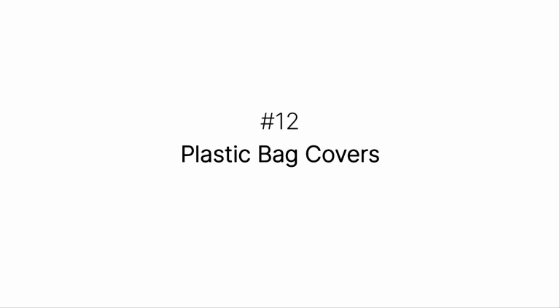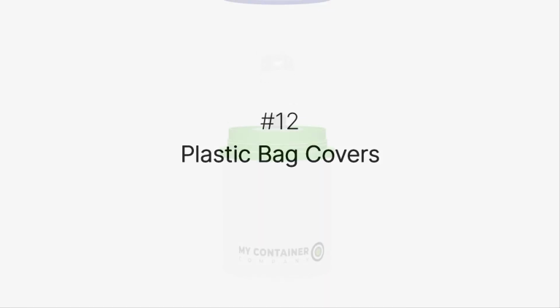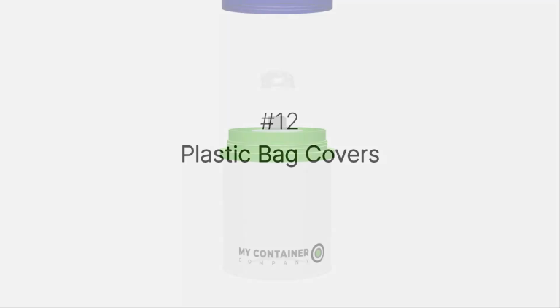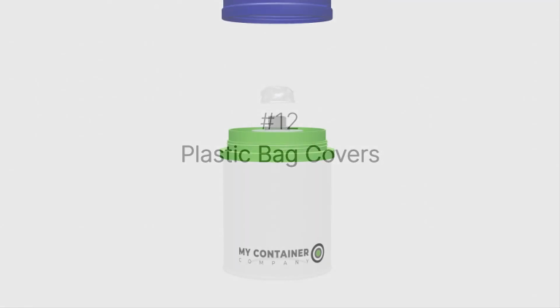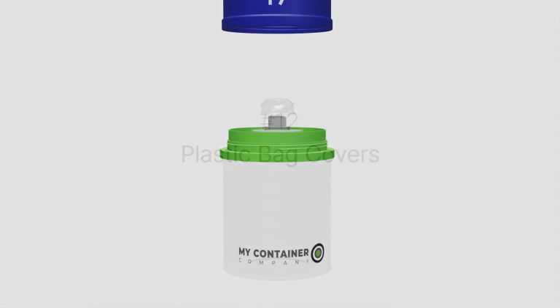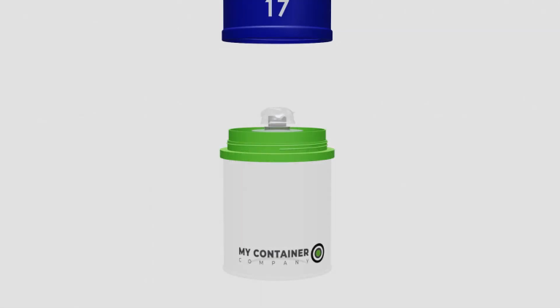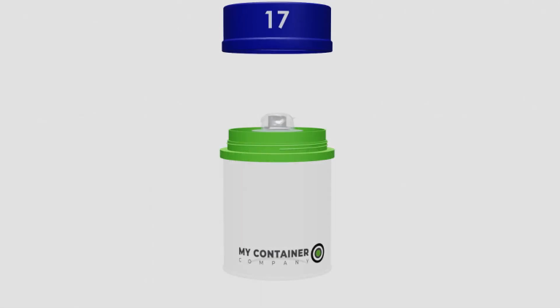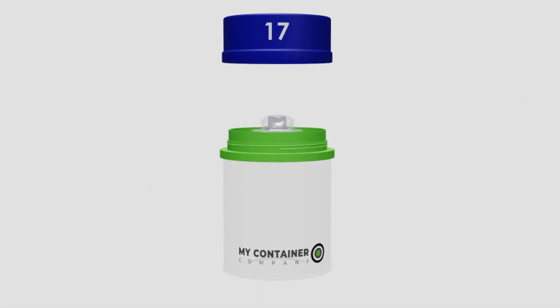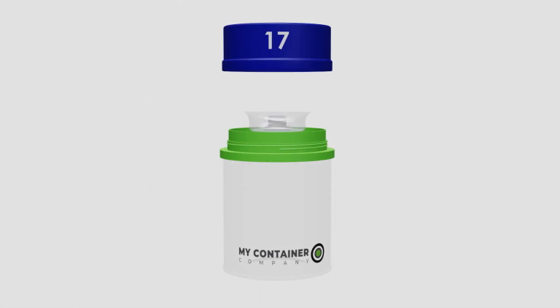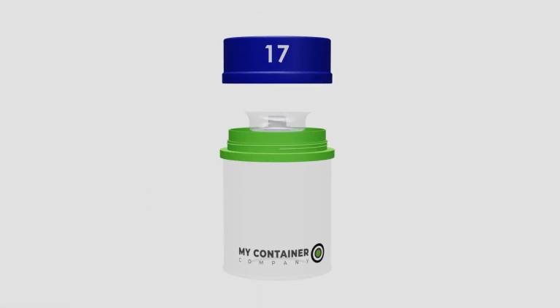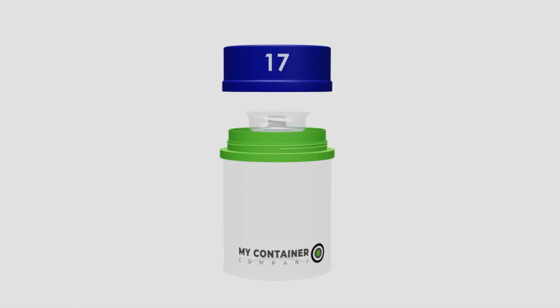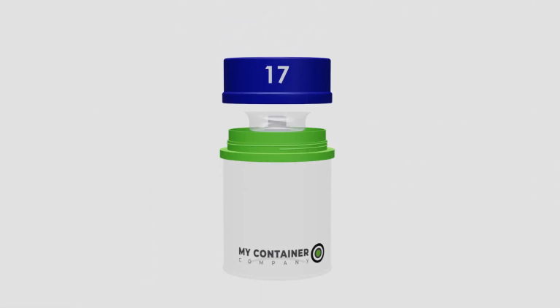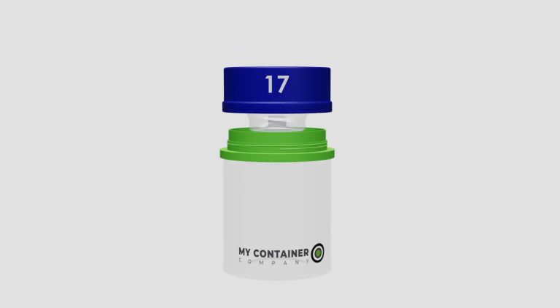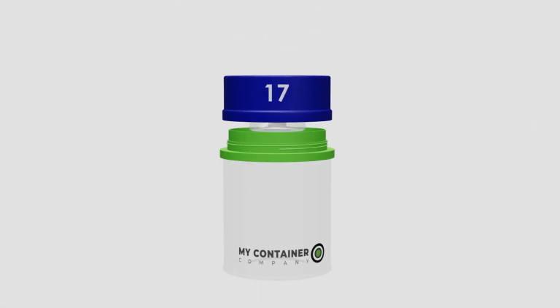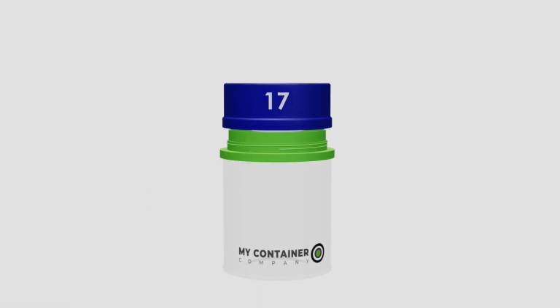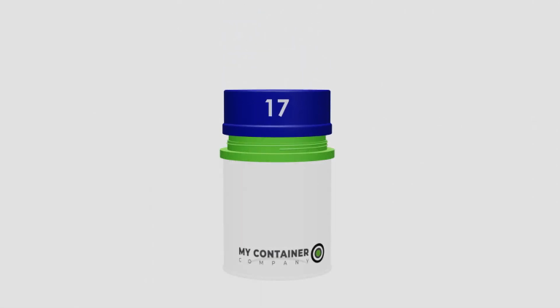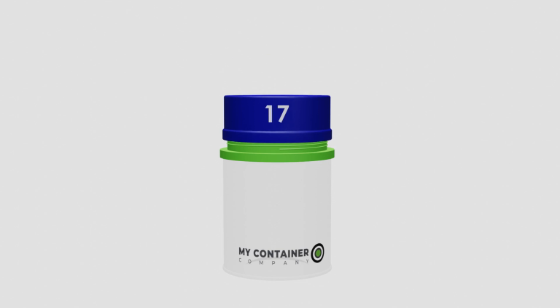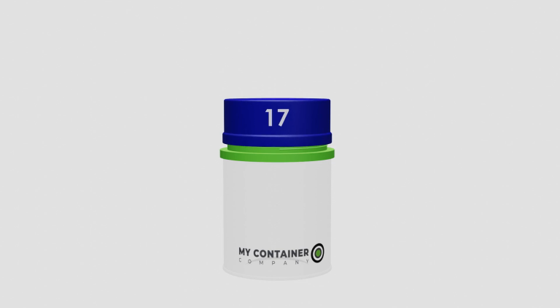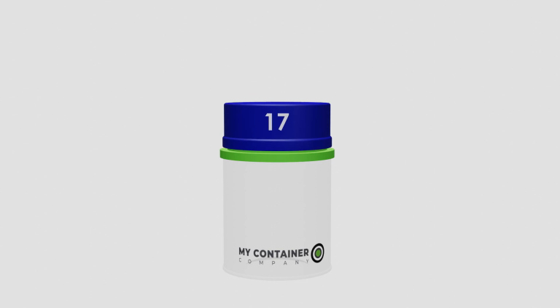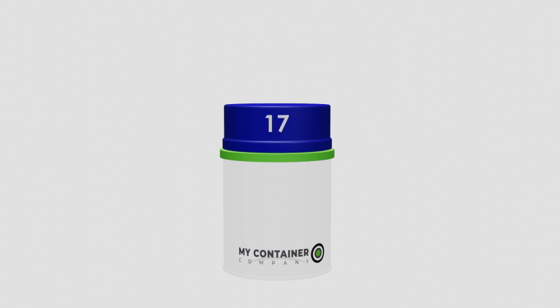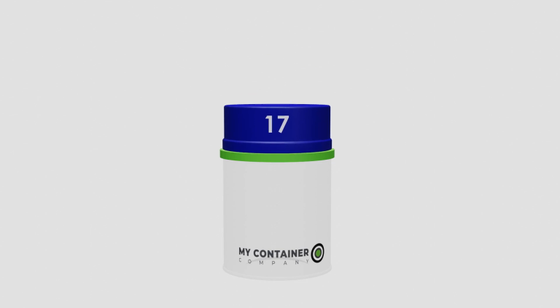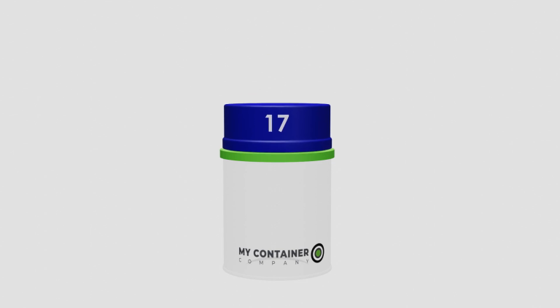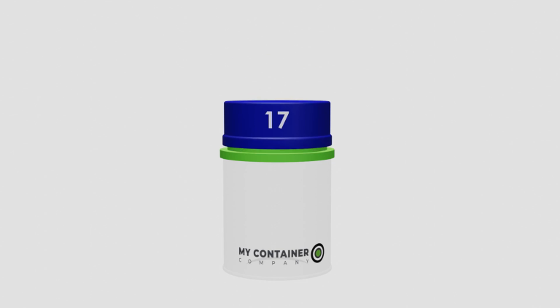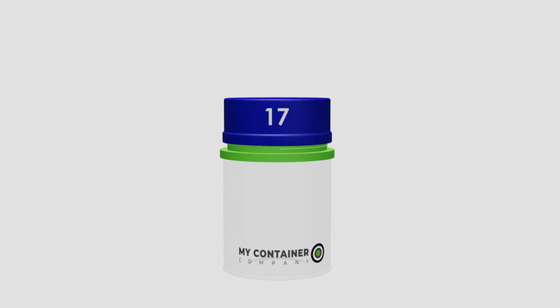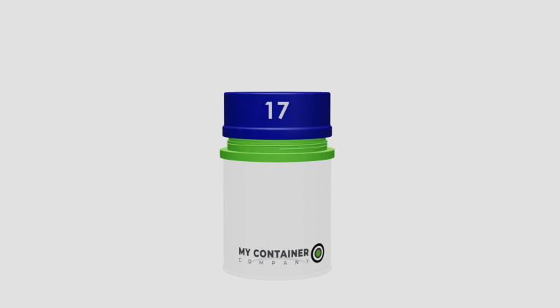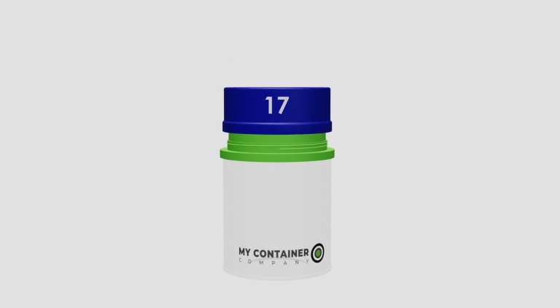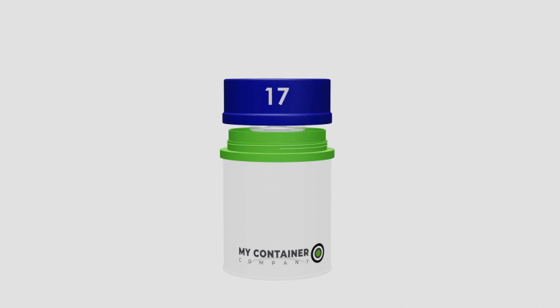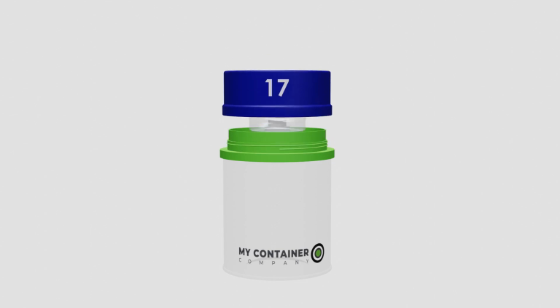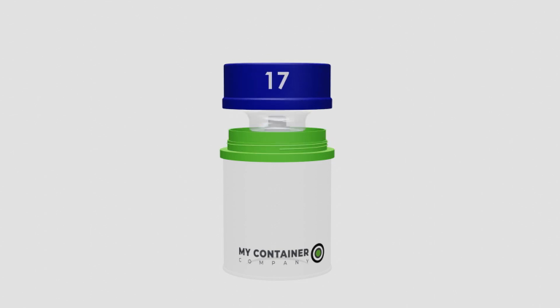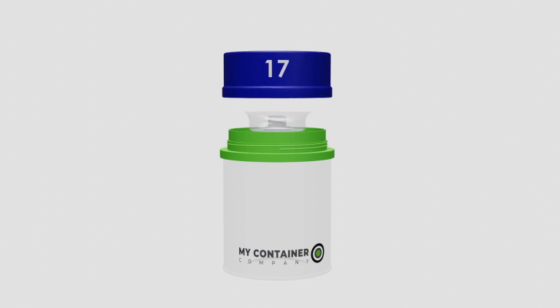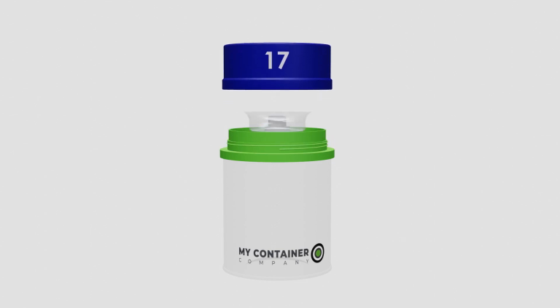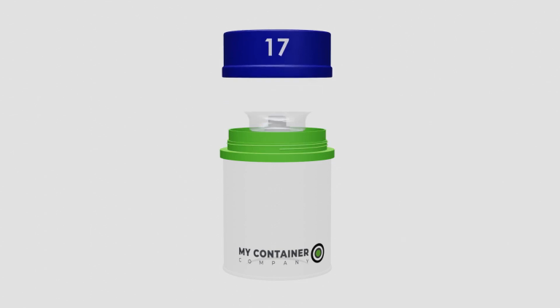Design 17 provides tamper evidence with a simple plastic bag over a nozzle or opening.